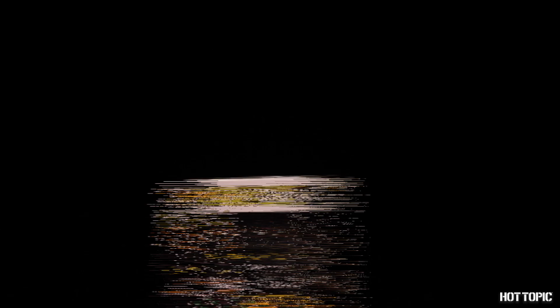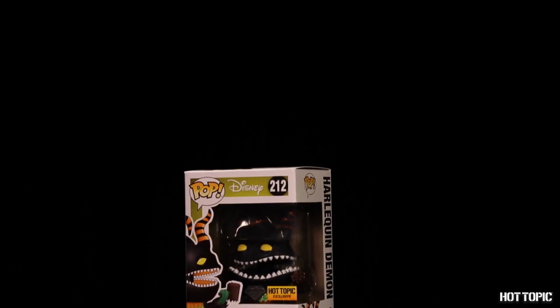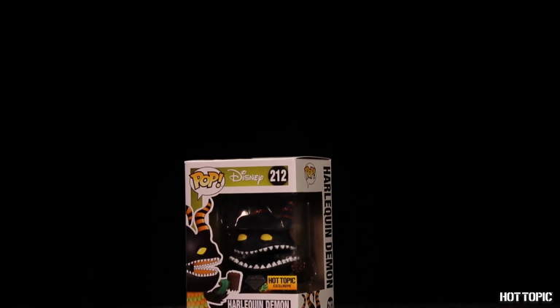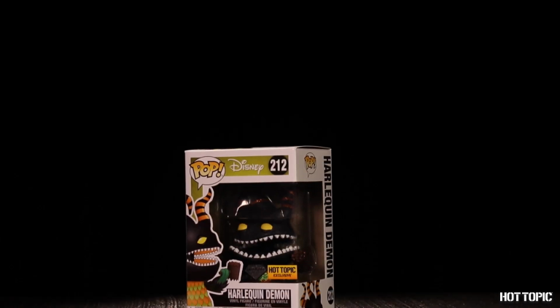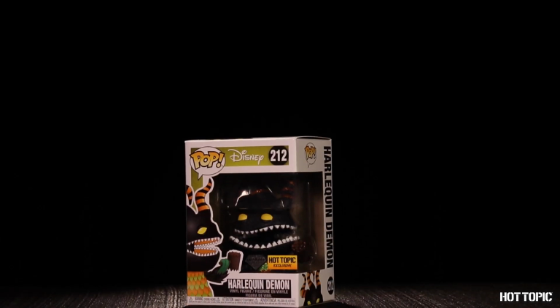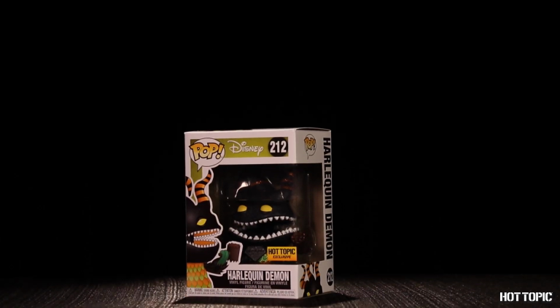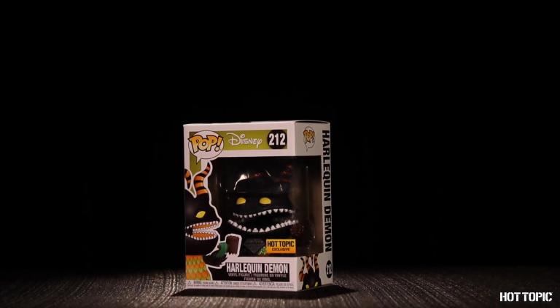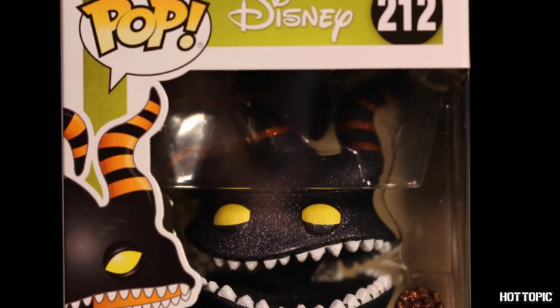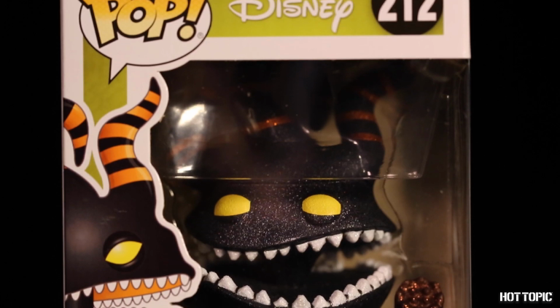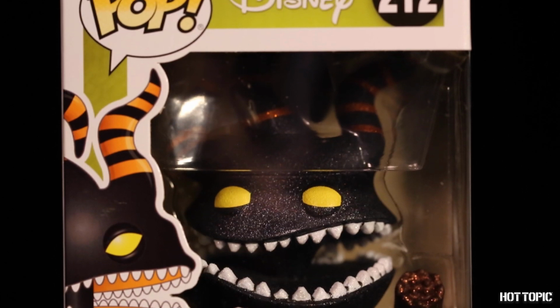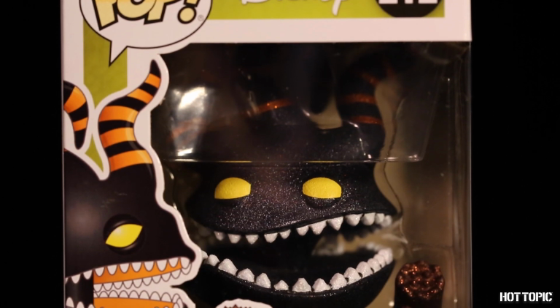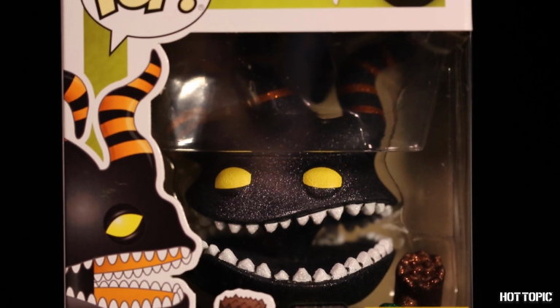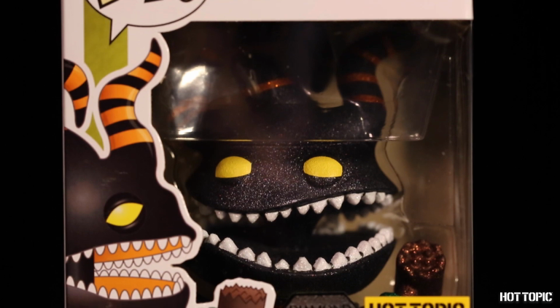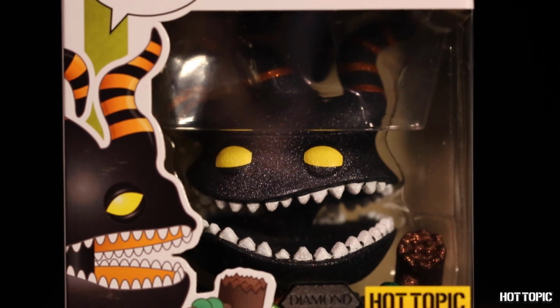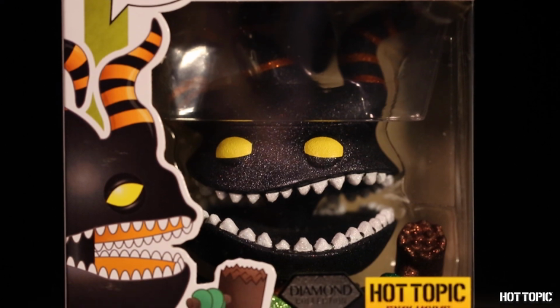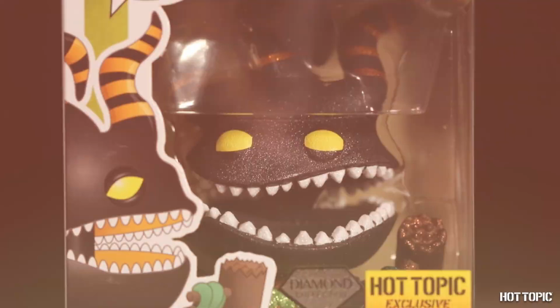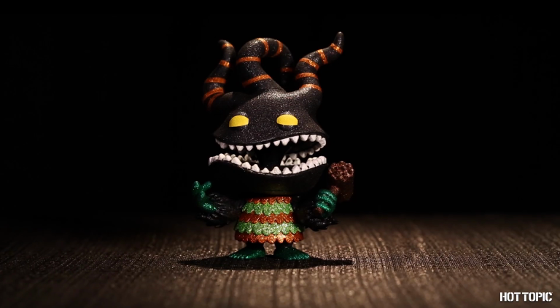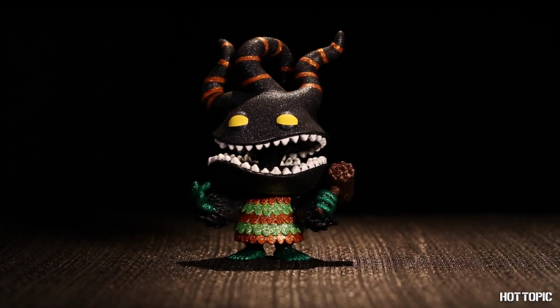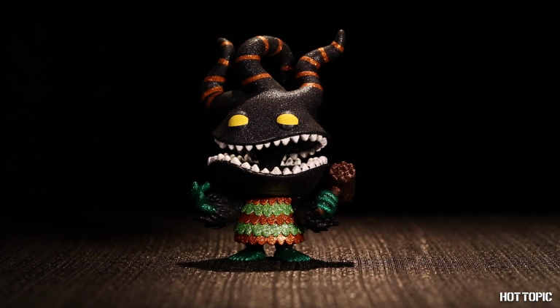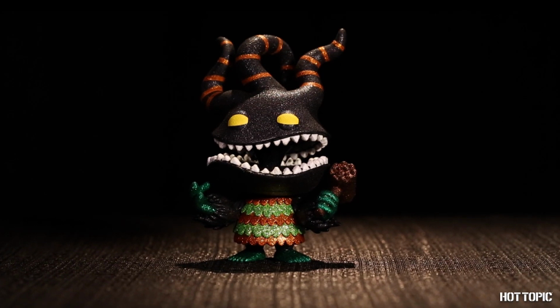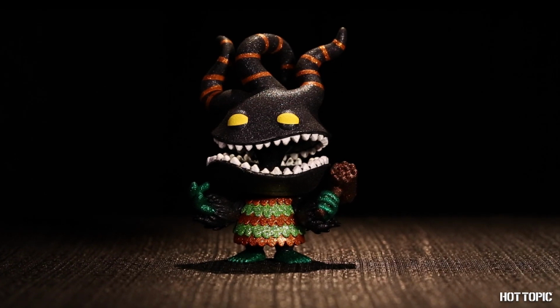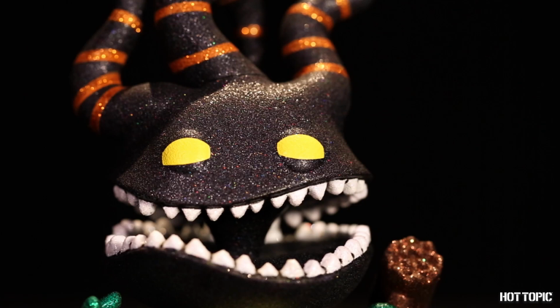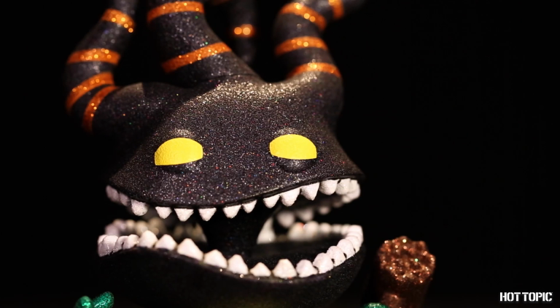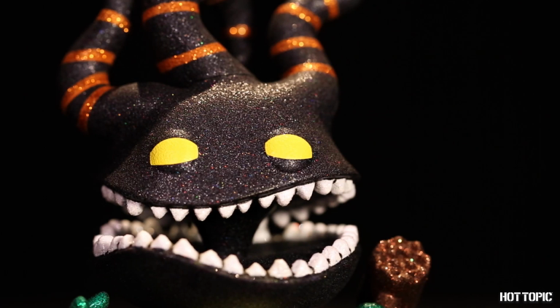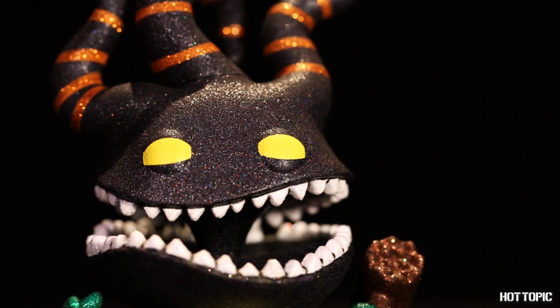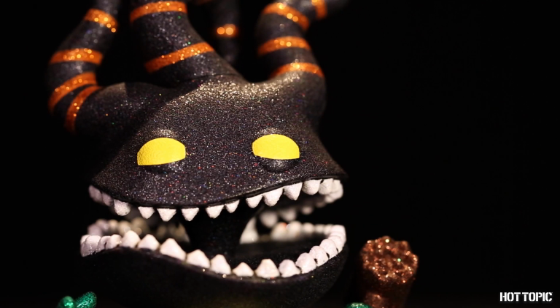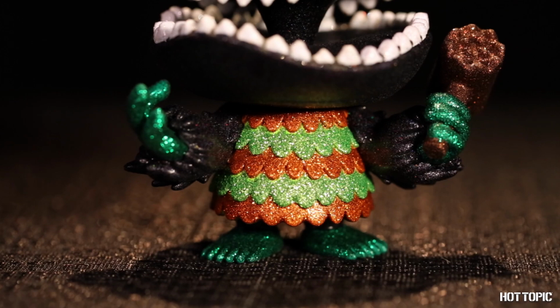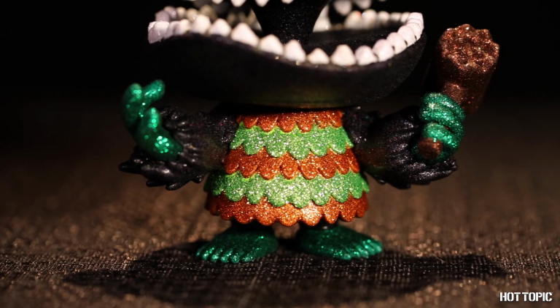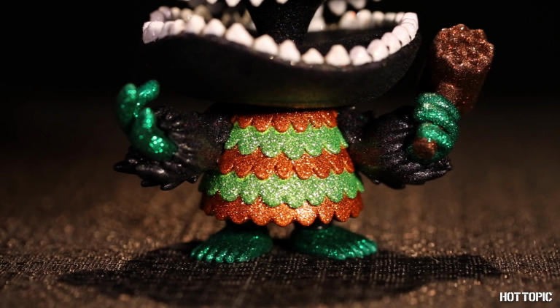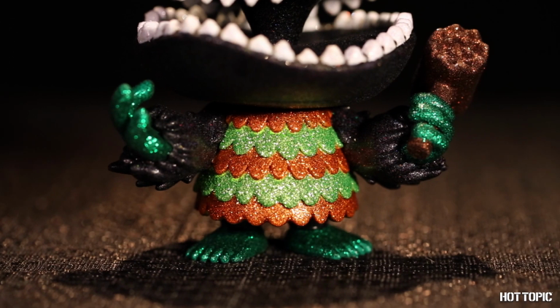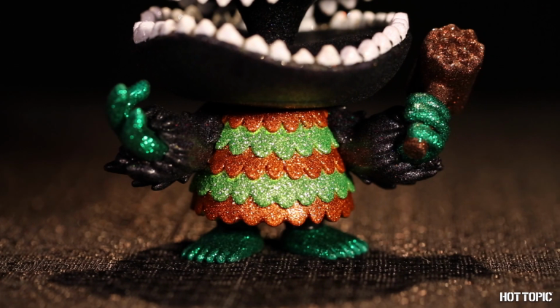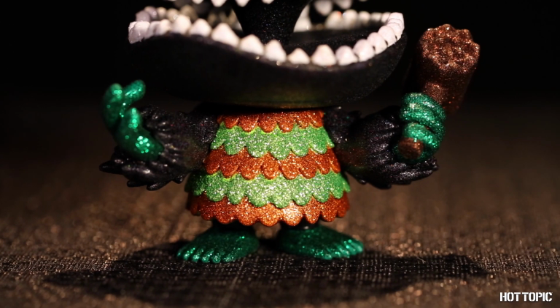From The Nightmare Before Christmas, we have the Harley Quinn Demon joining the Diamond Collection. He's covered in brilliant glitter and is sure to shine along the rest of your collection.